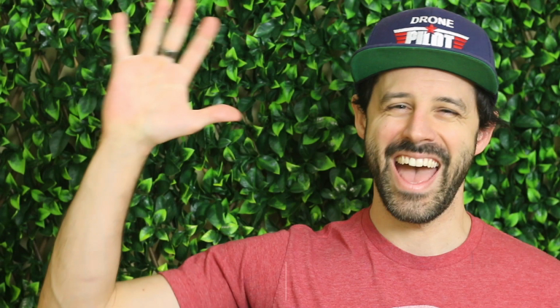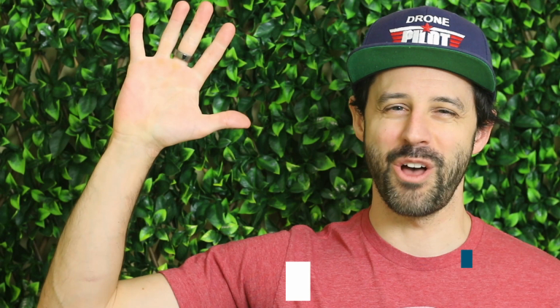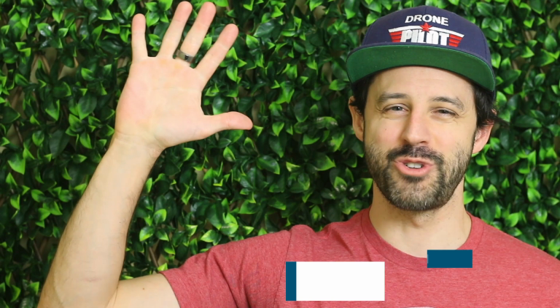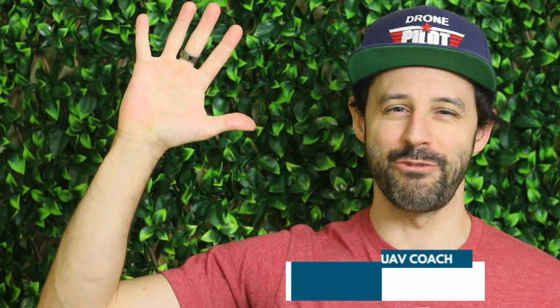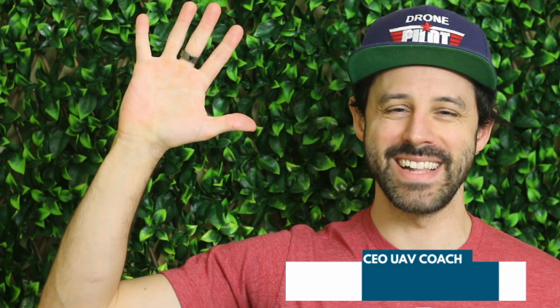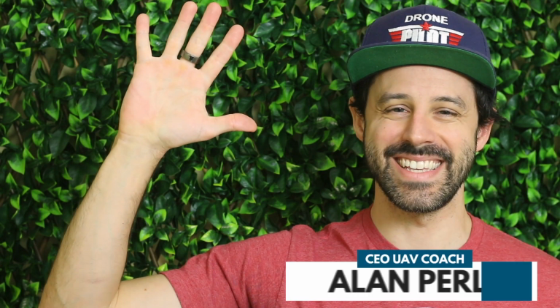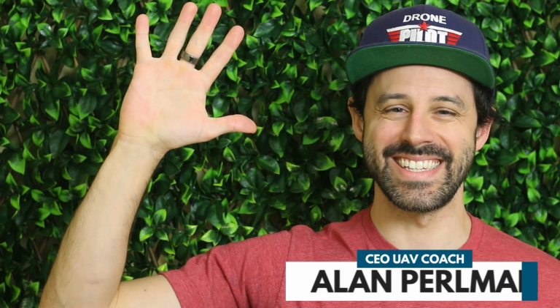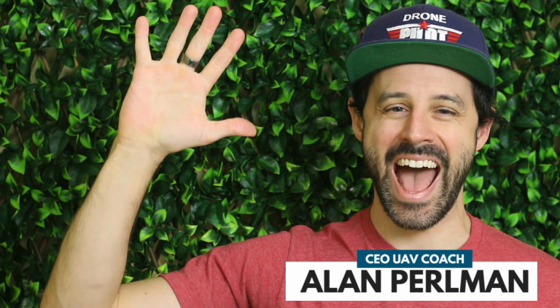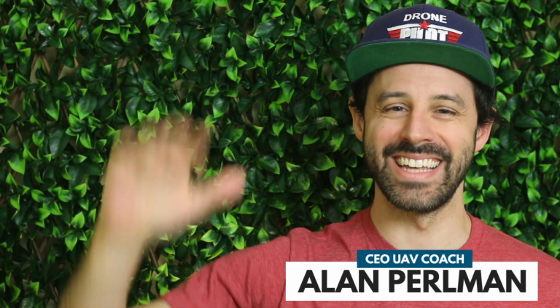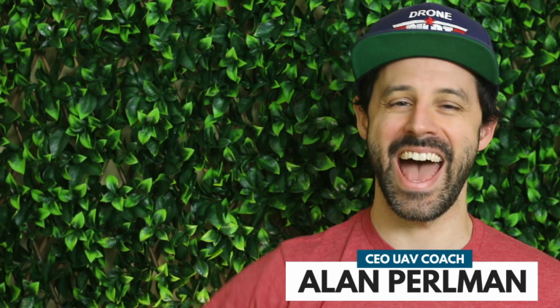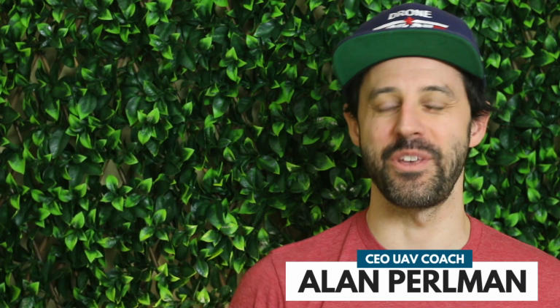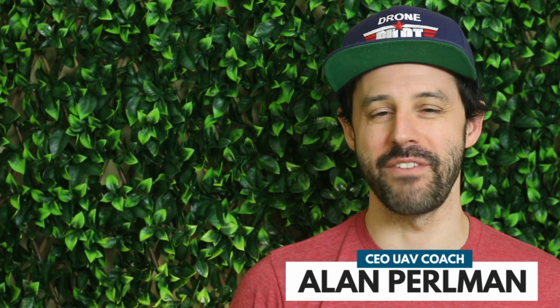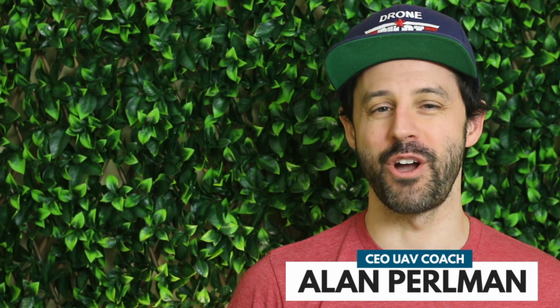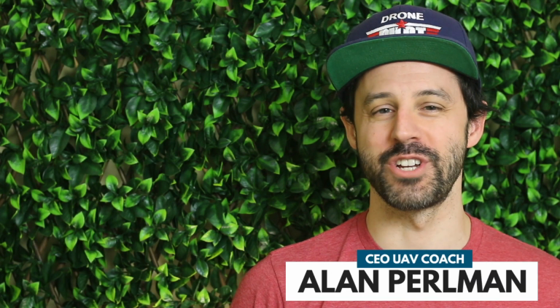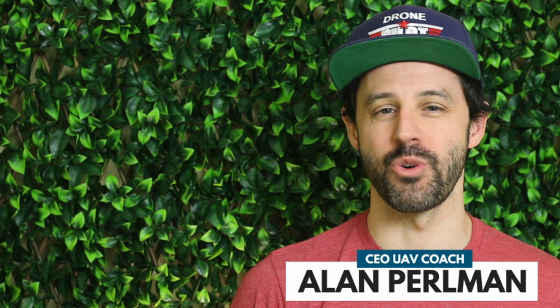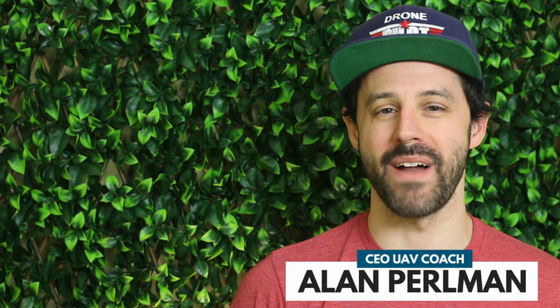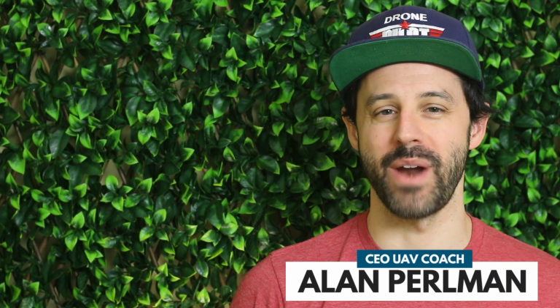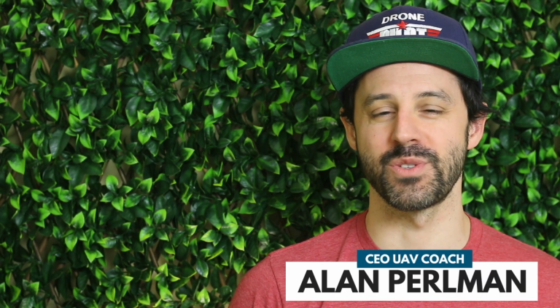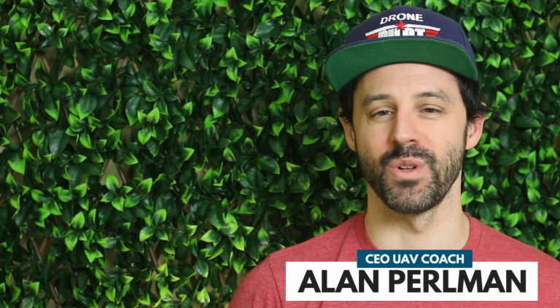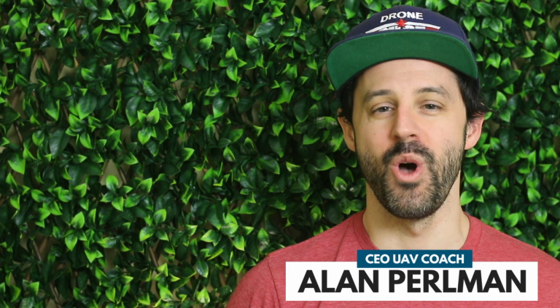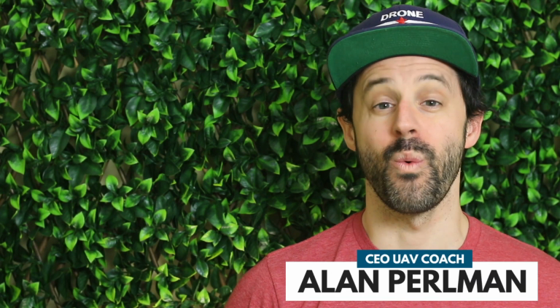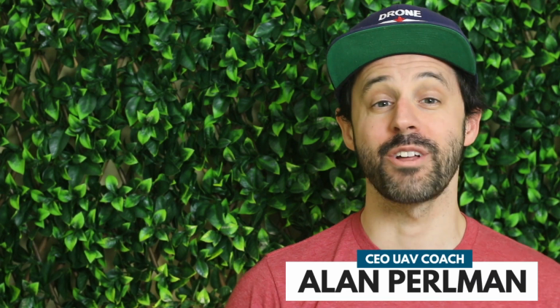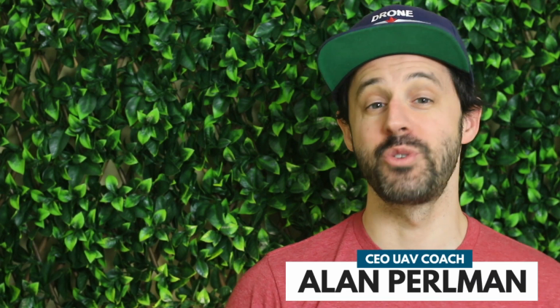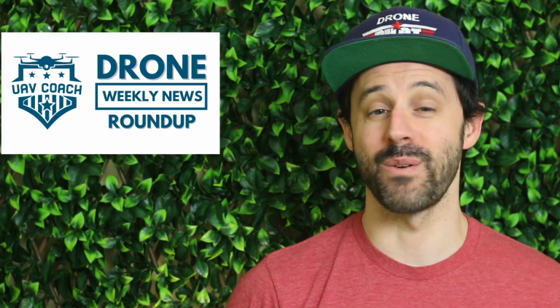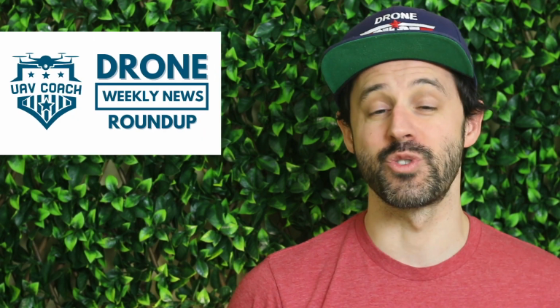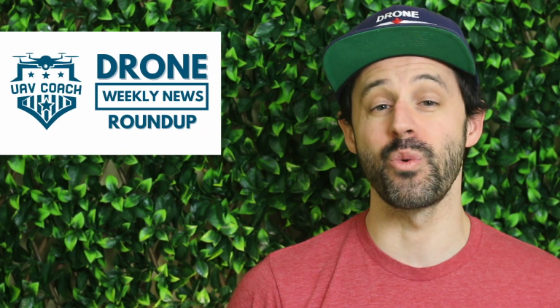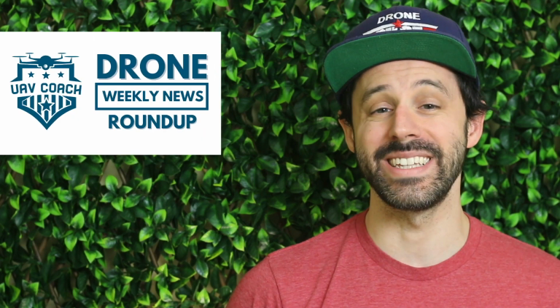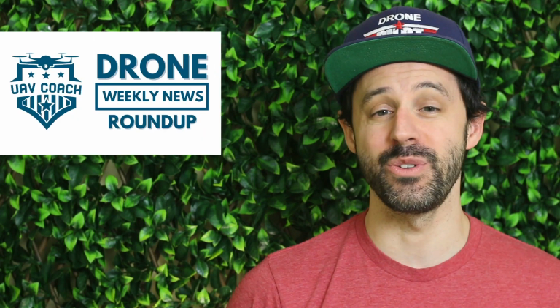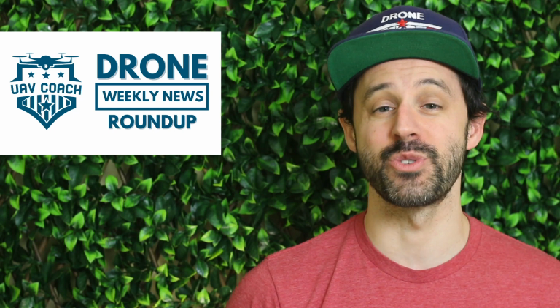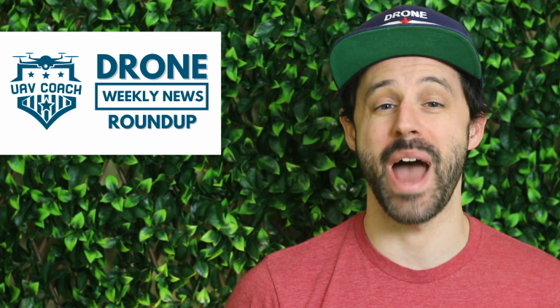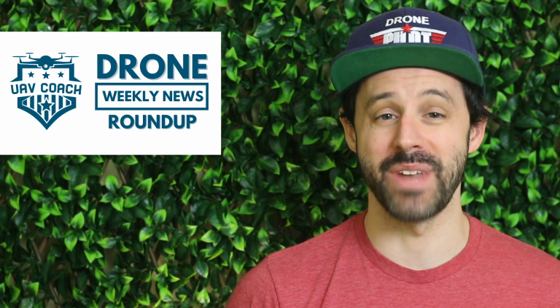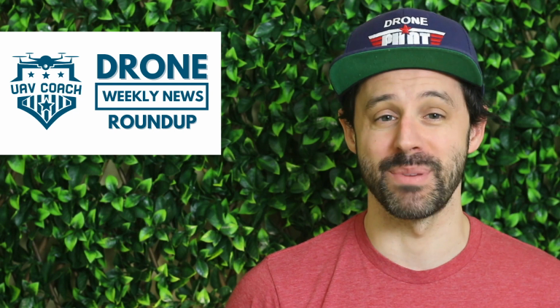Hello drone friends, this is Alan at UAV Coach and Drone Pilot Ground School. Welcome to our Drone Weekly News Roundup.